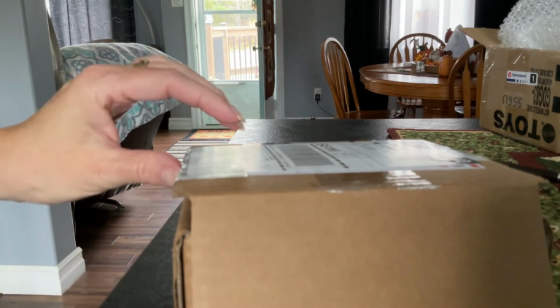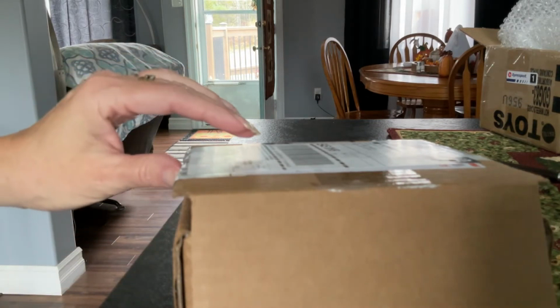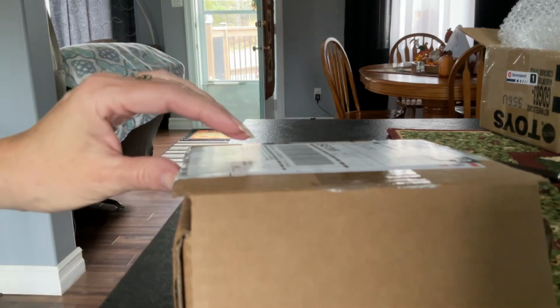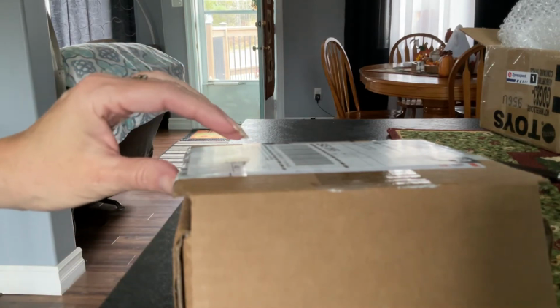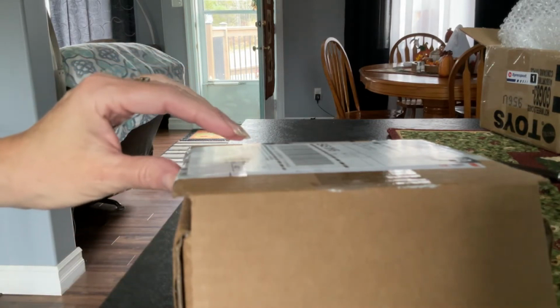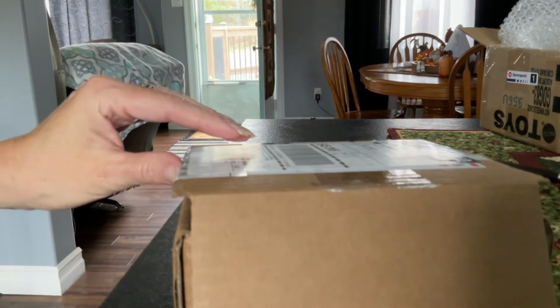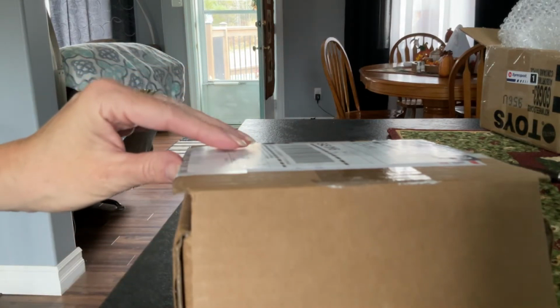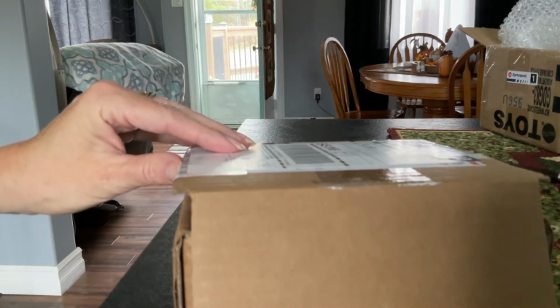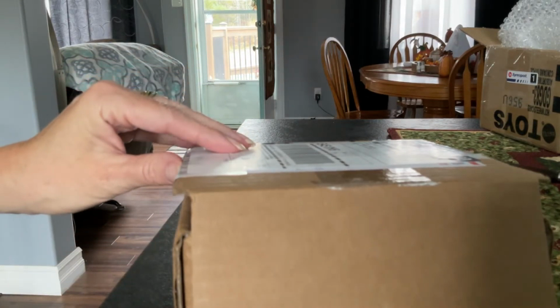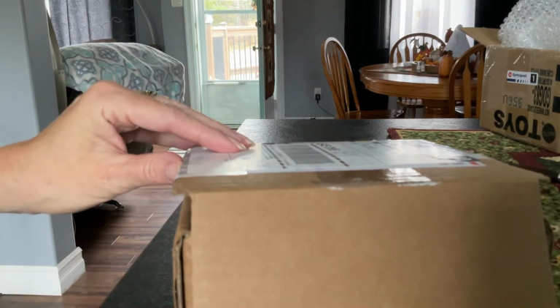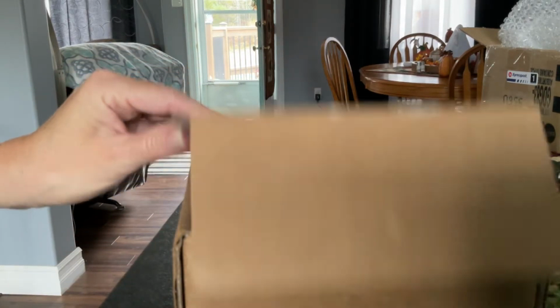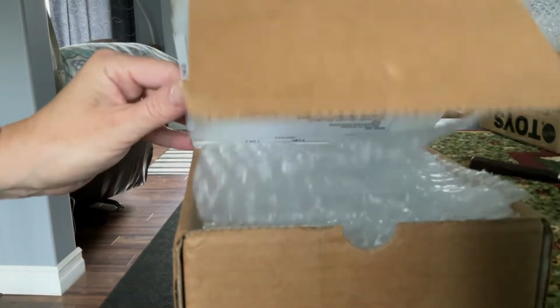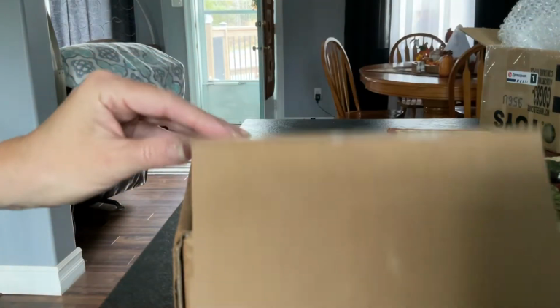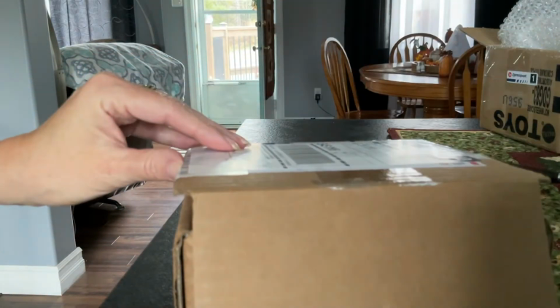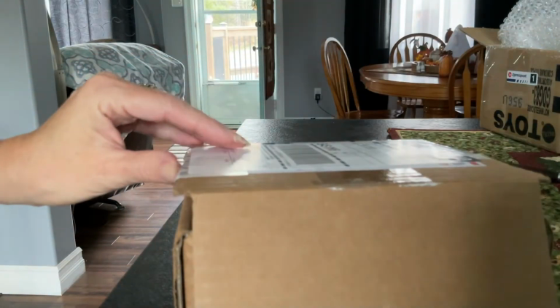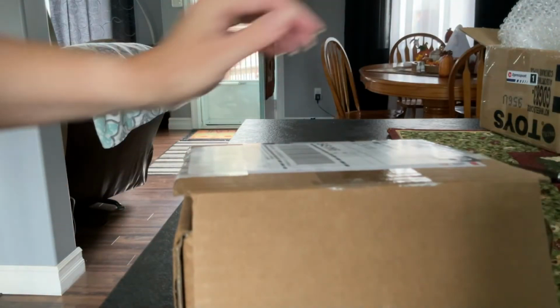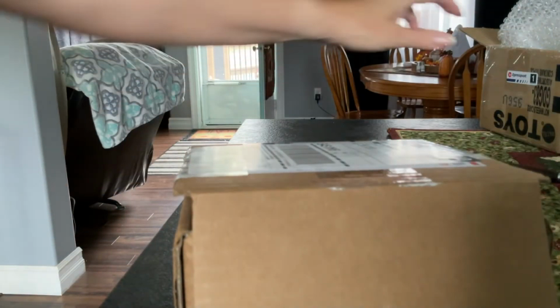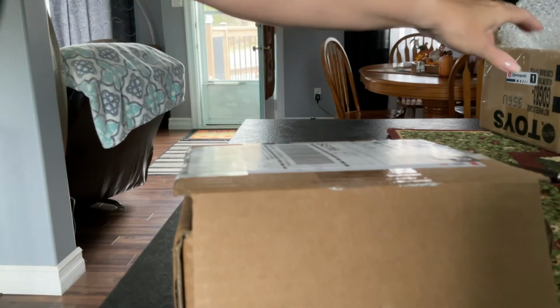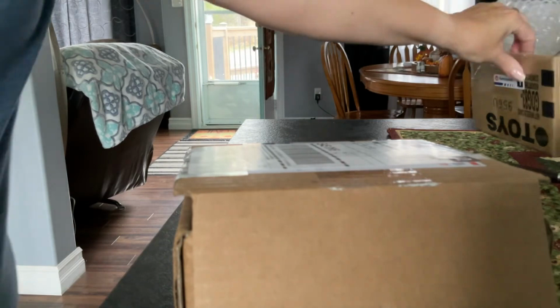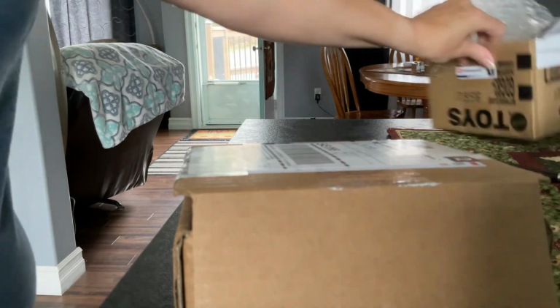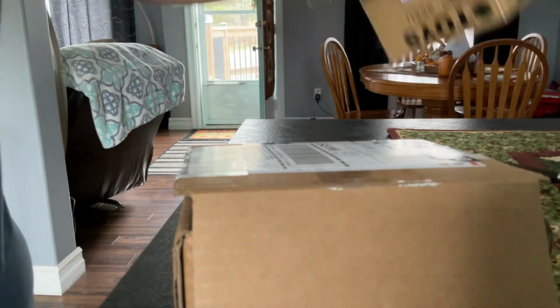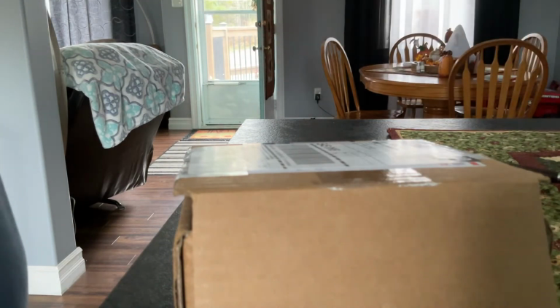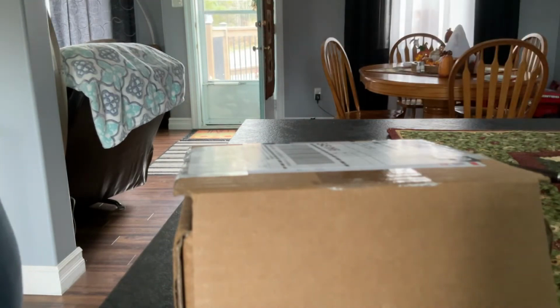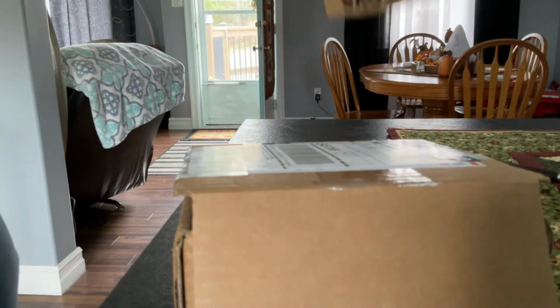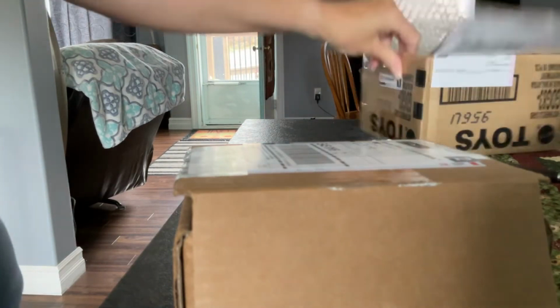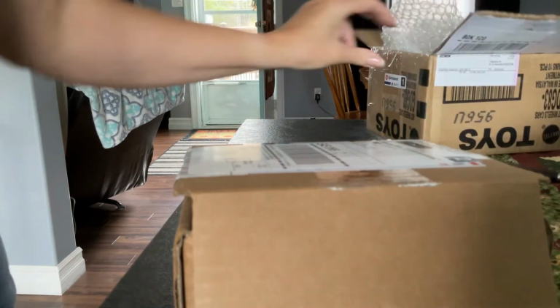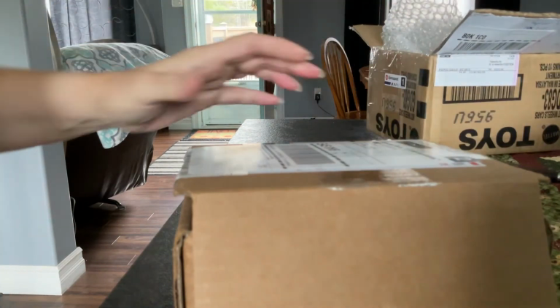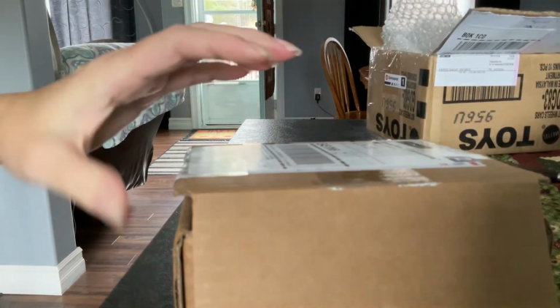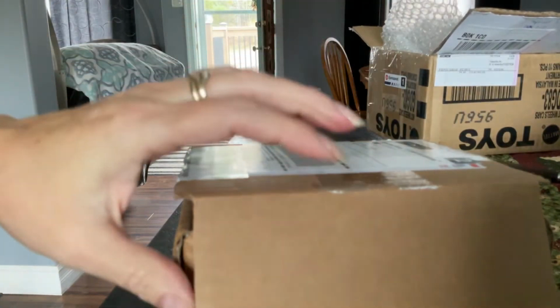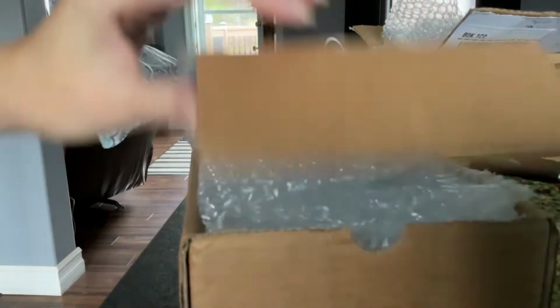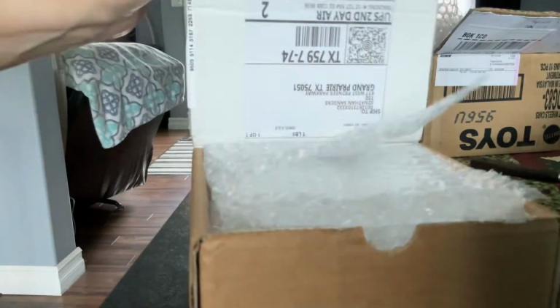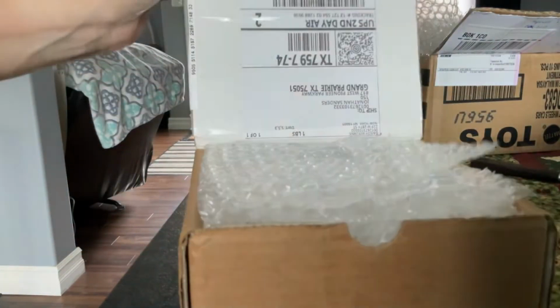We had a box within a box — really clever, dude. I already emptied that one. And you're tape happy.